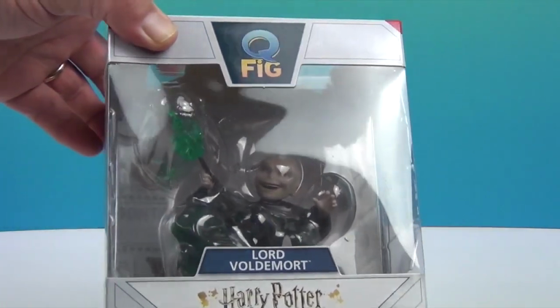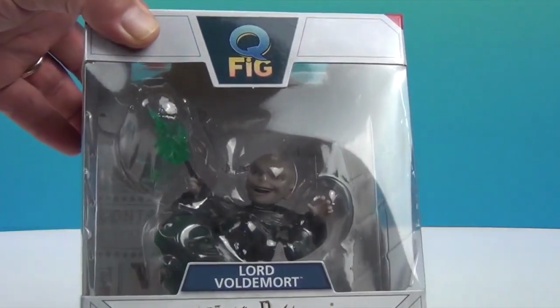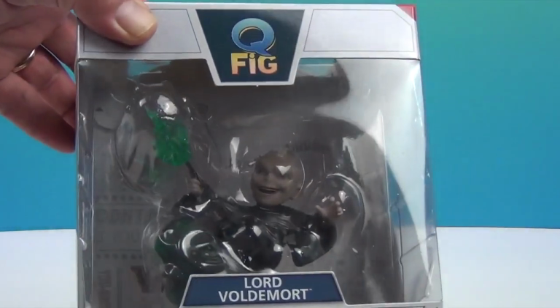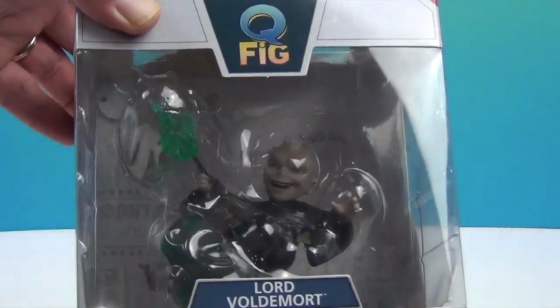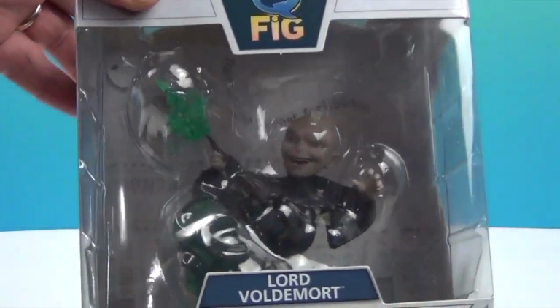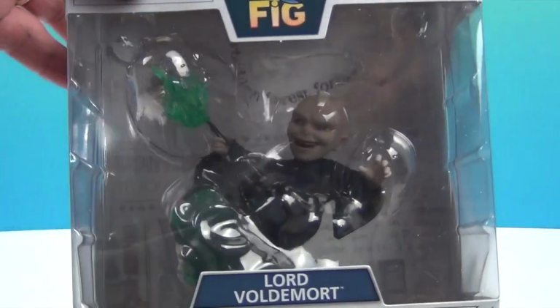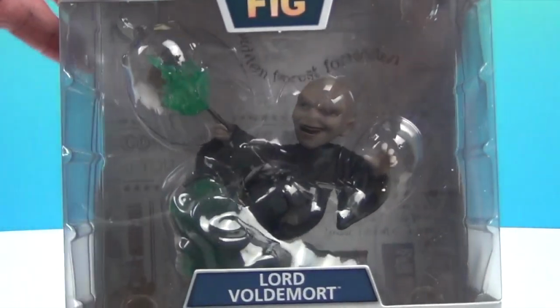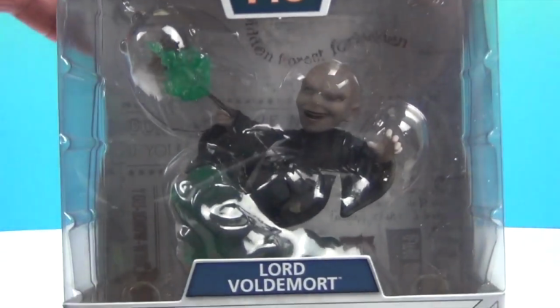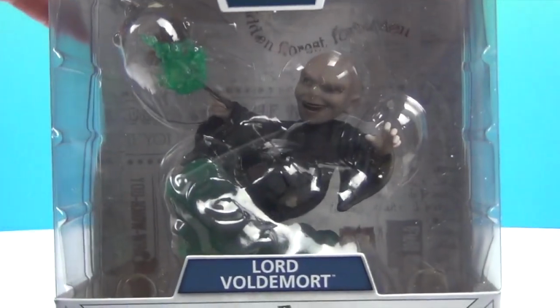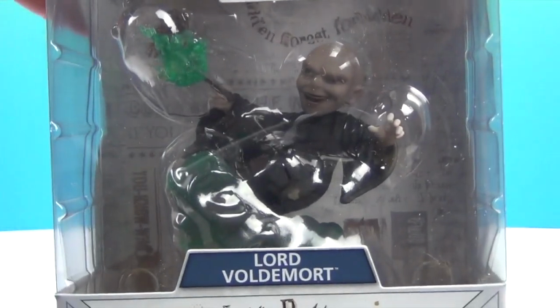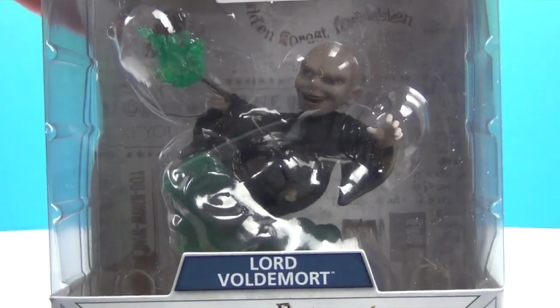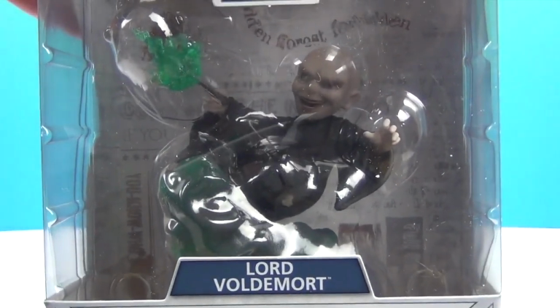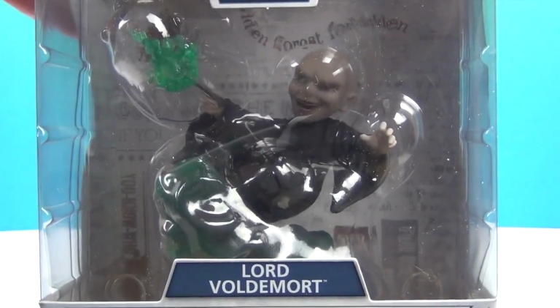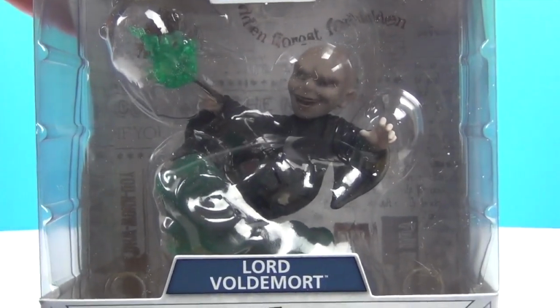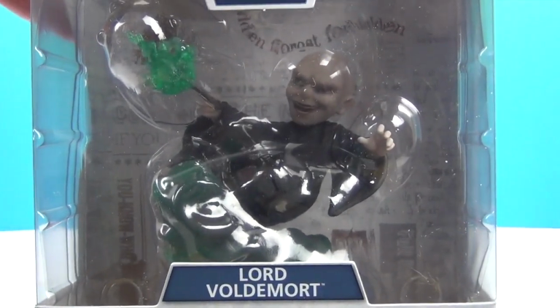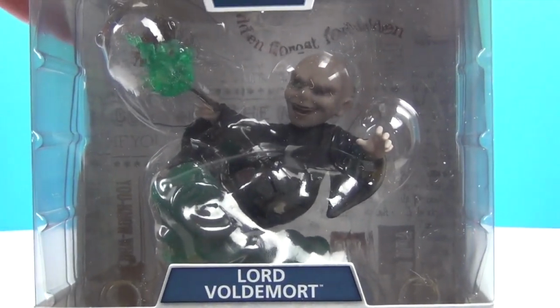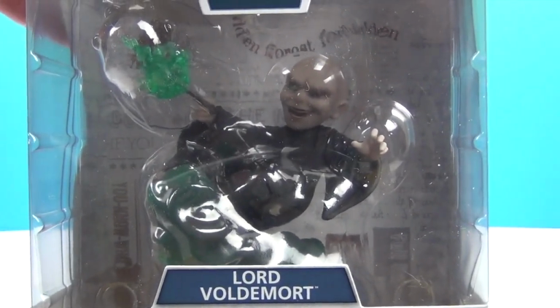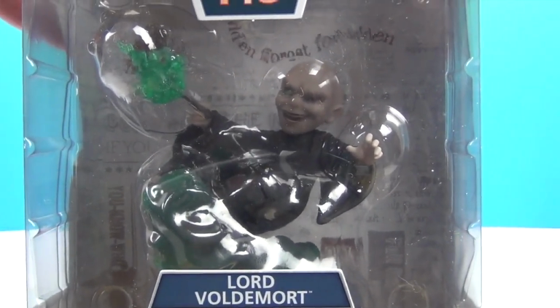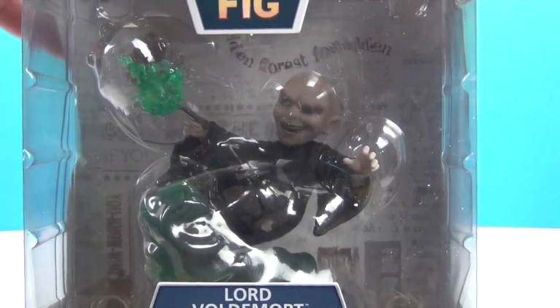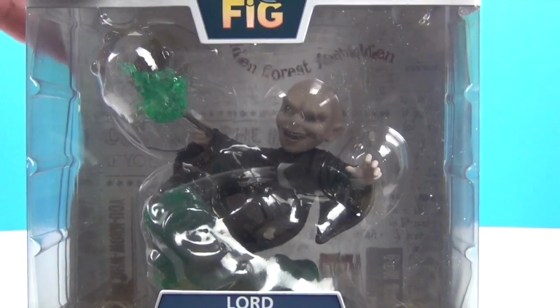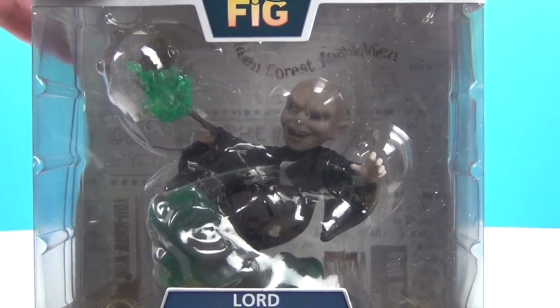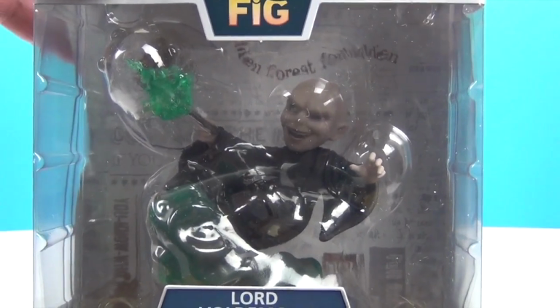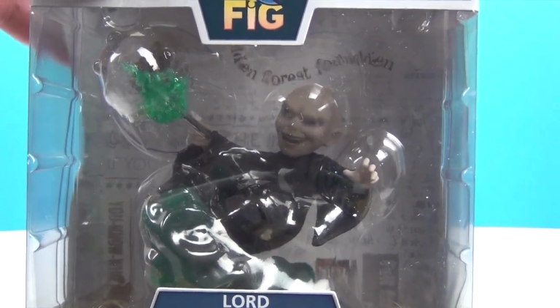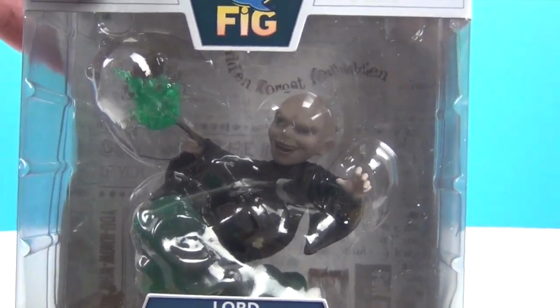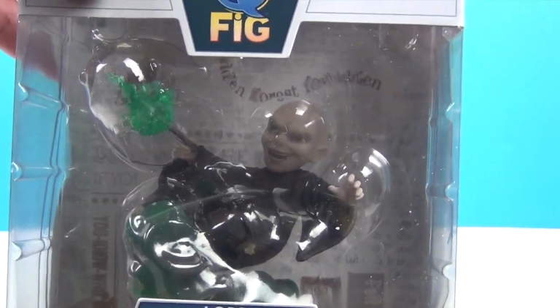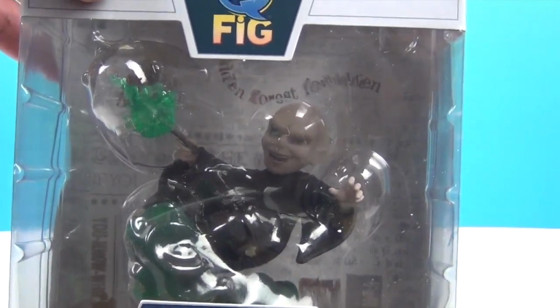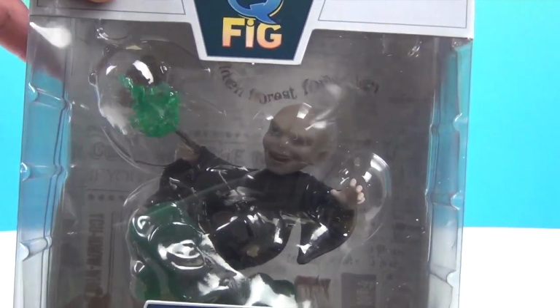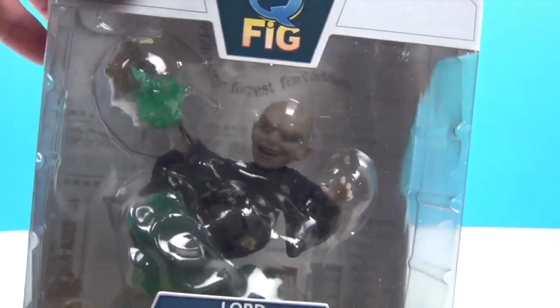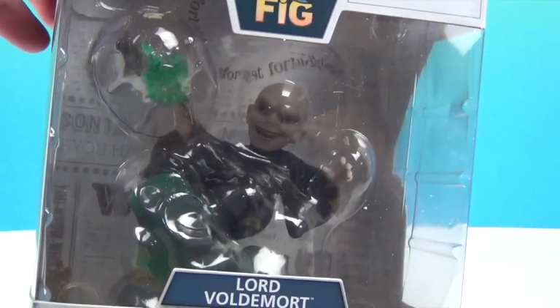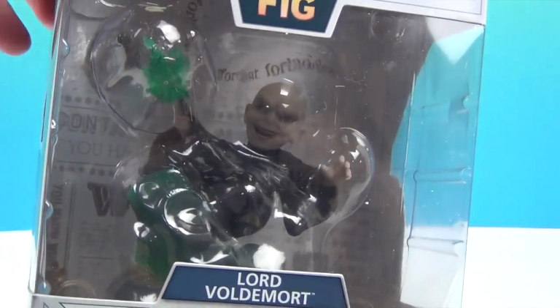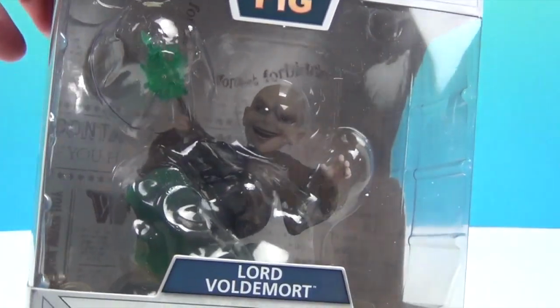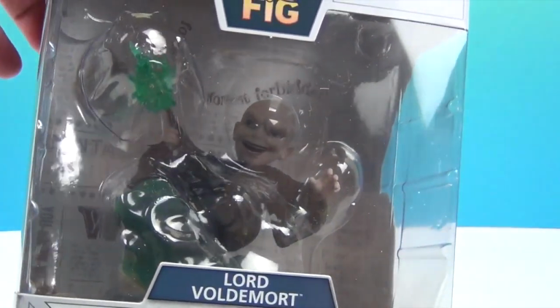We have the Q-Fig of him. Check him out — he is so awesome and he really looks cool.